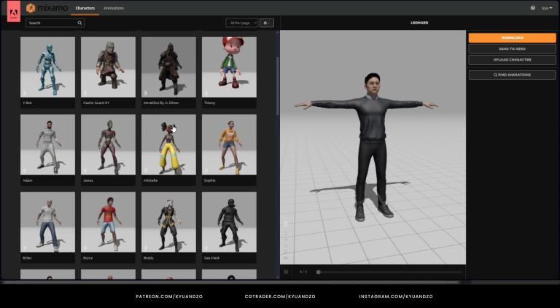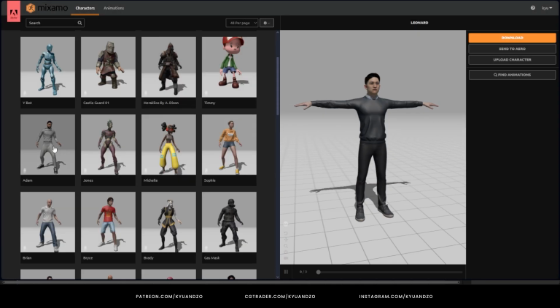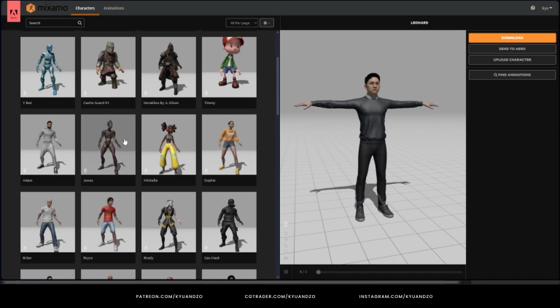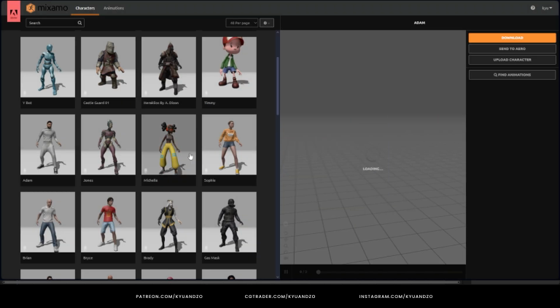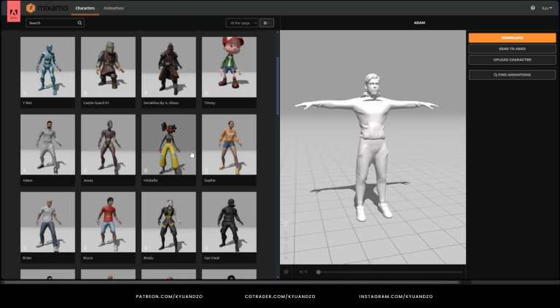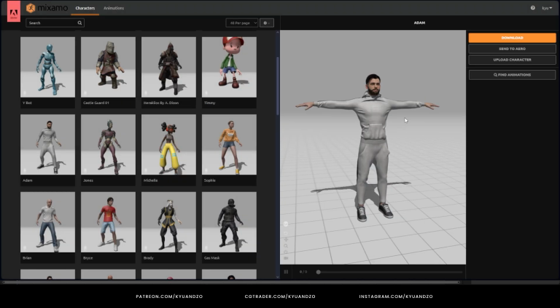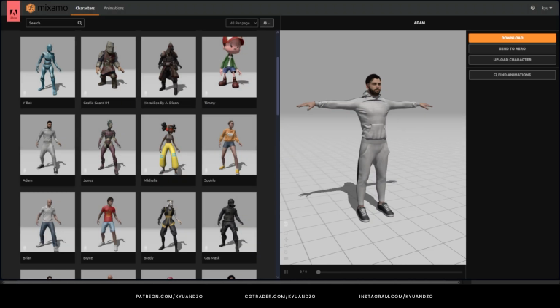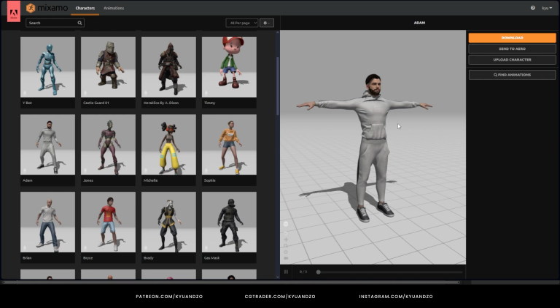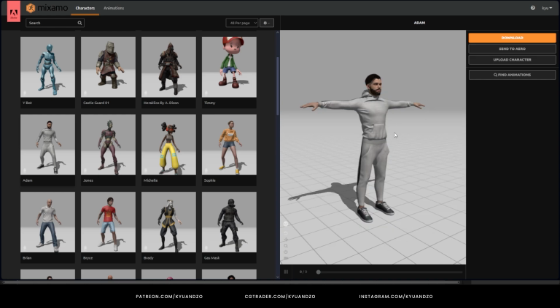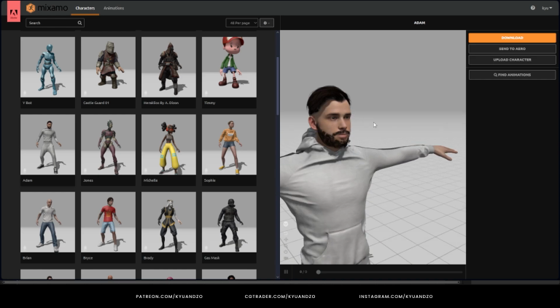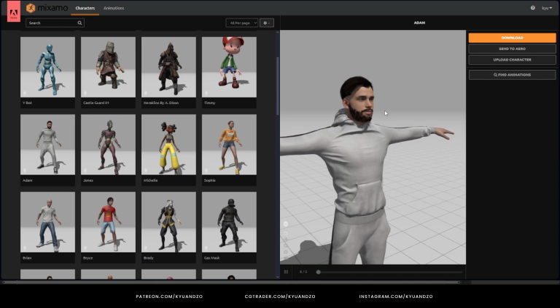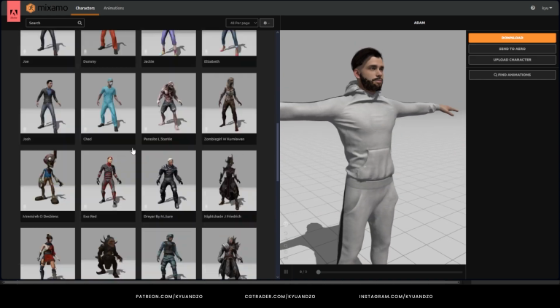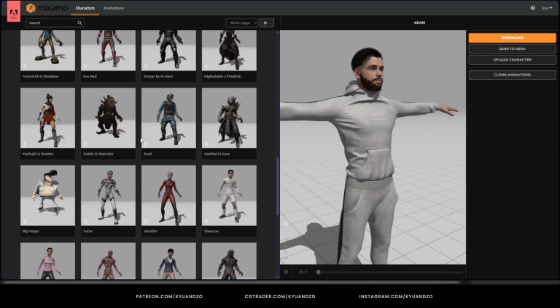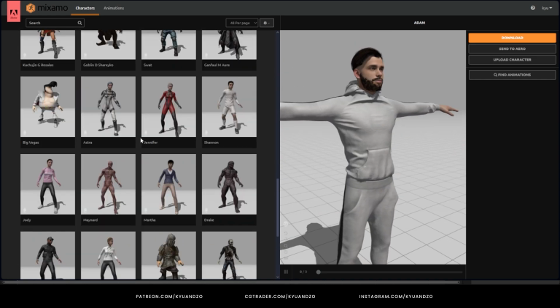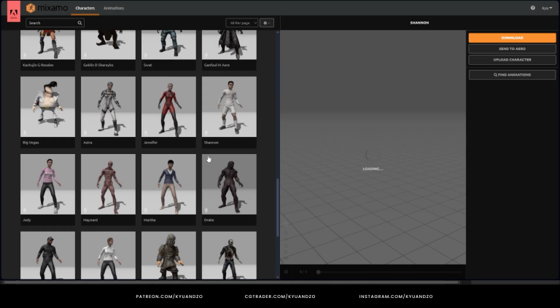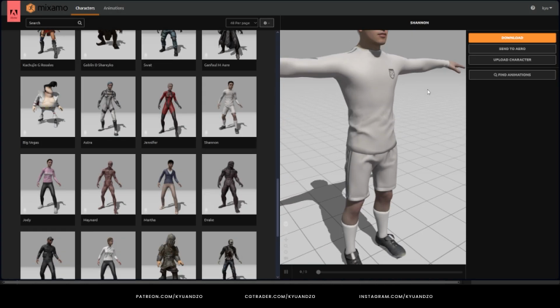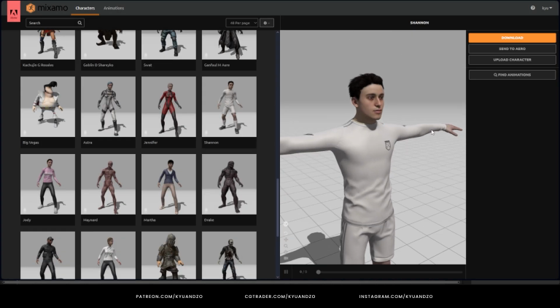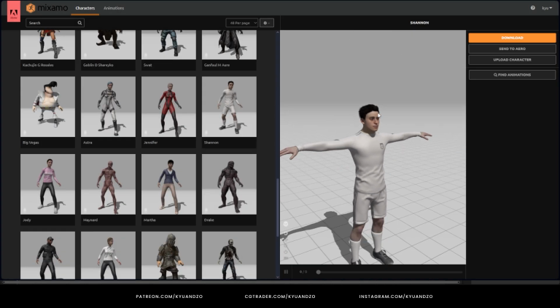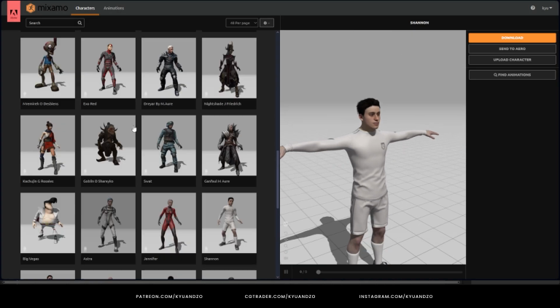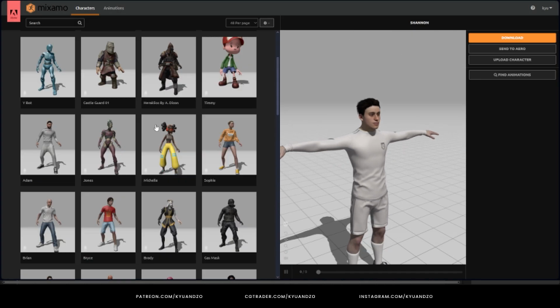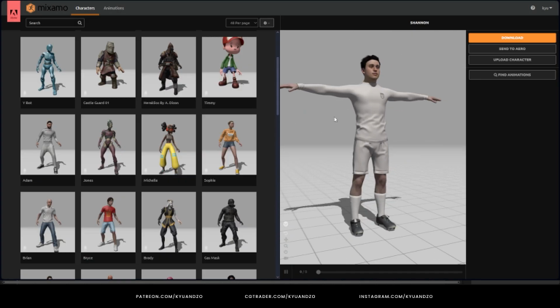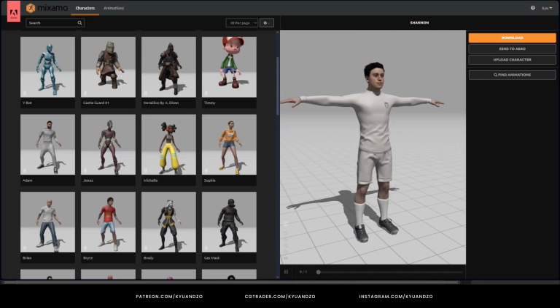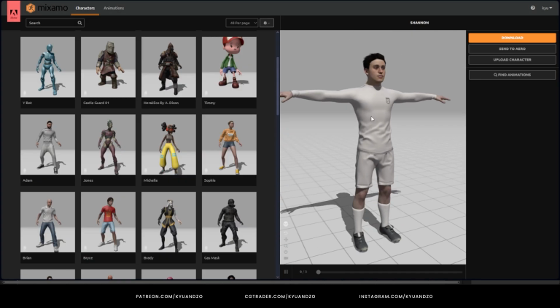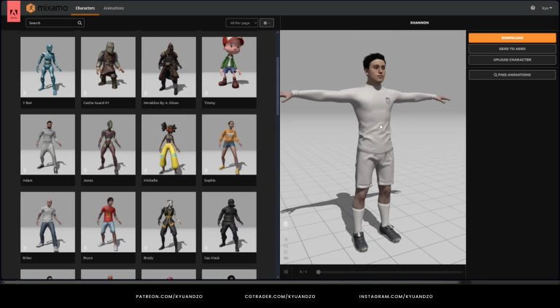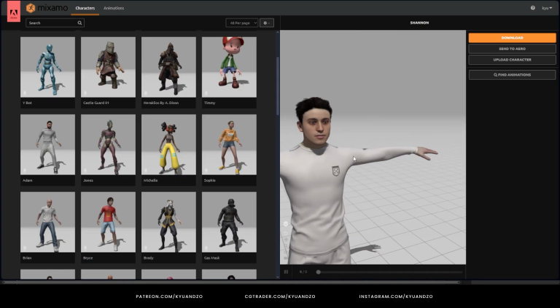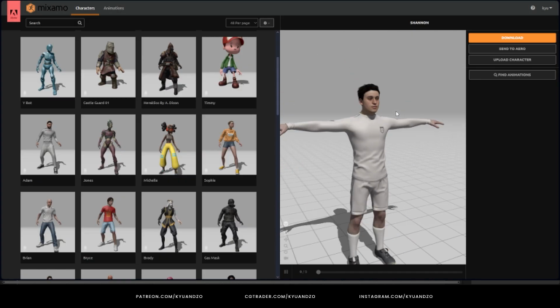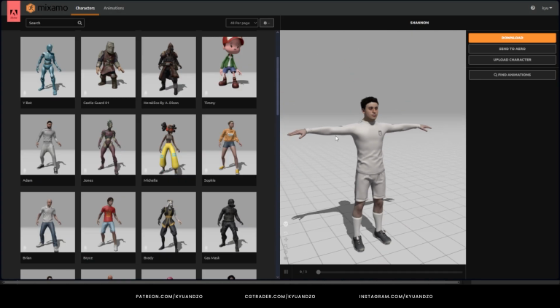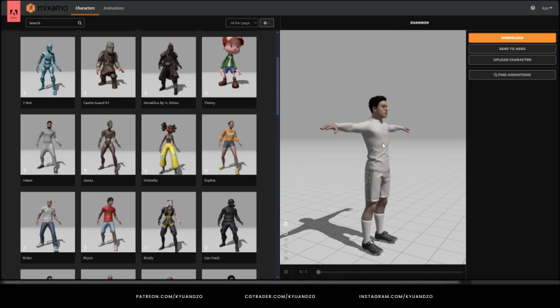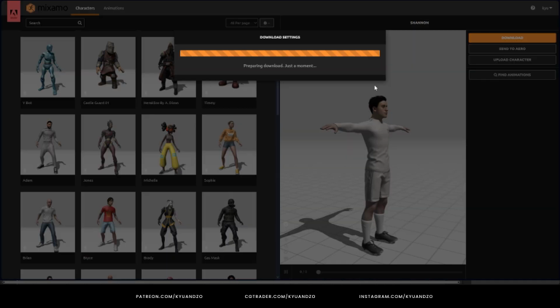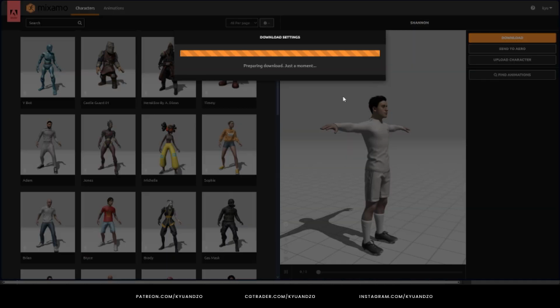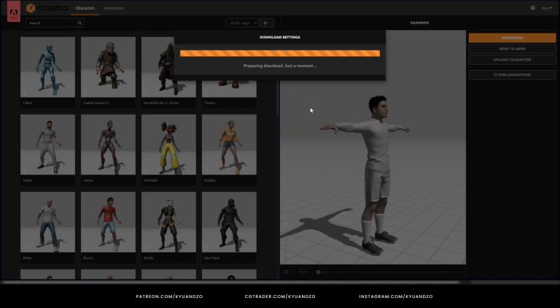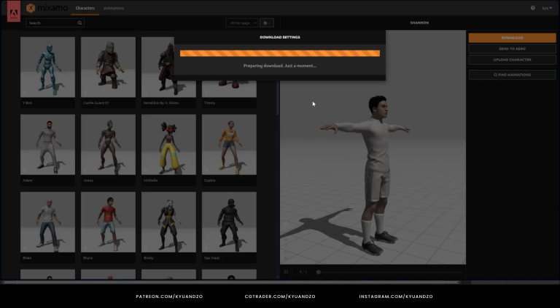Now we need the other character, and again, we're going to find him from Mixamo. I really love this service.